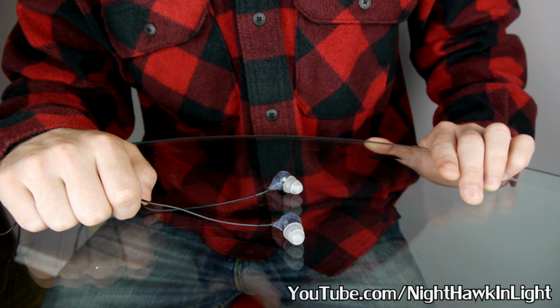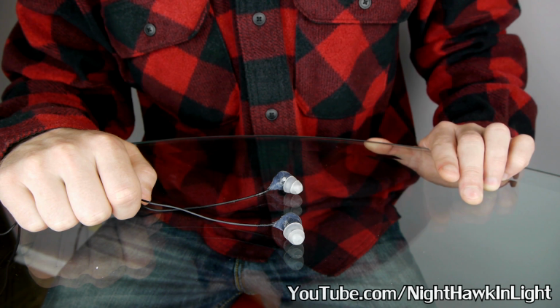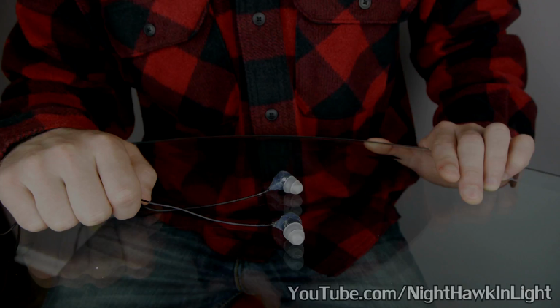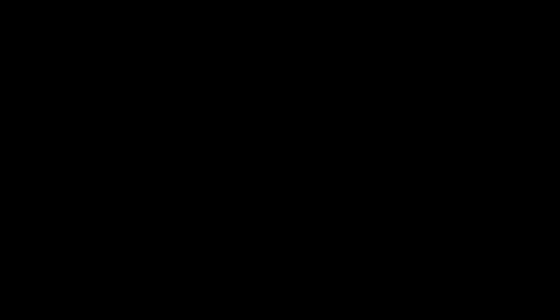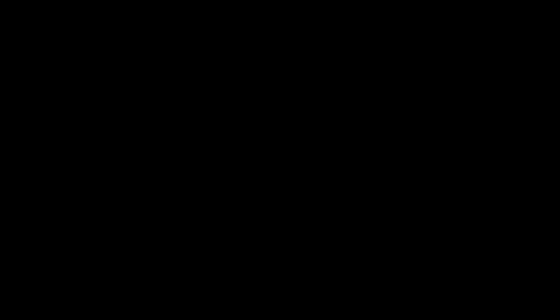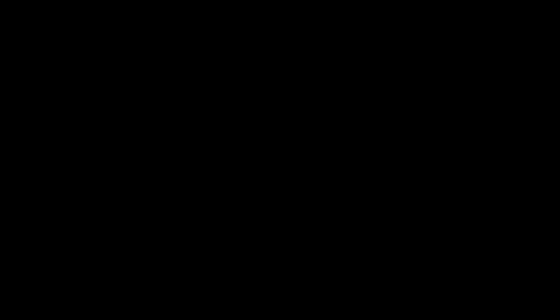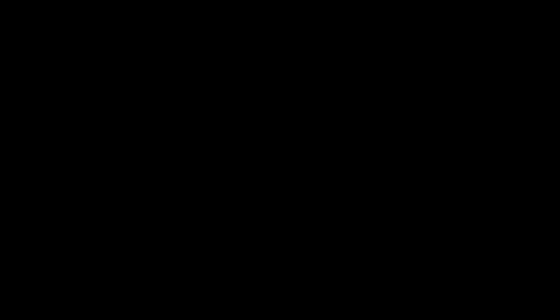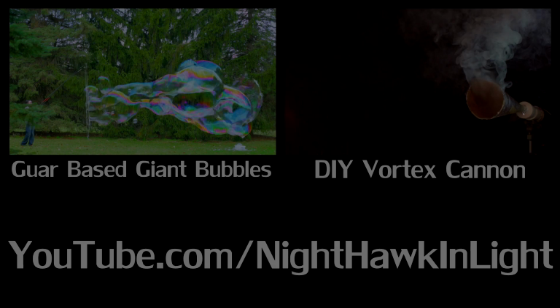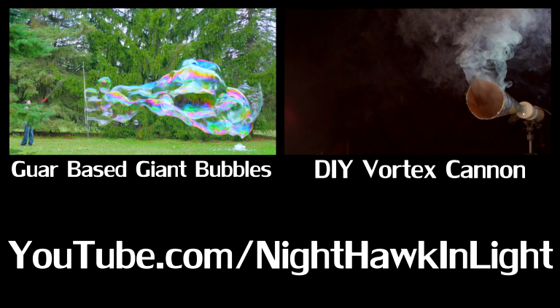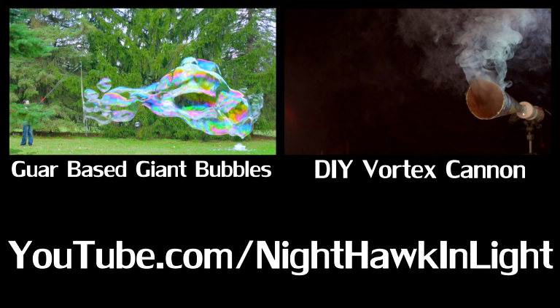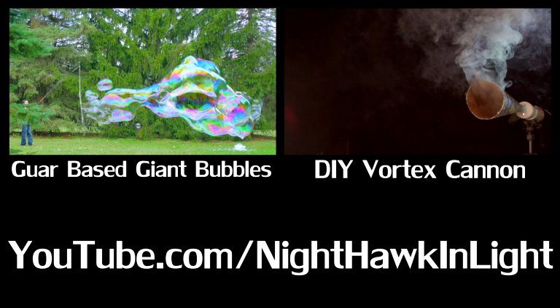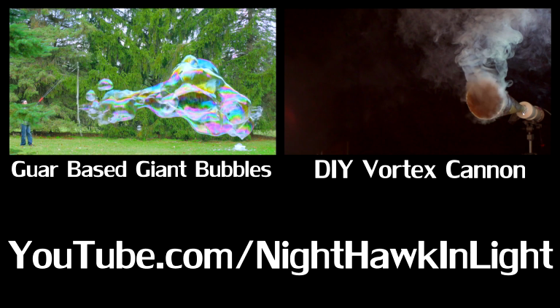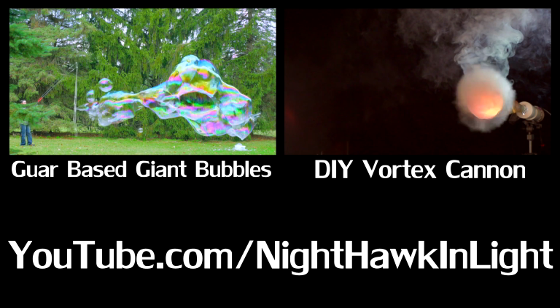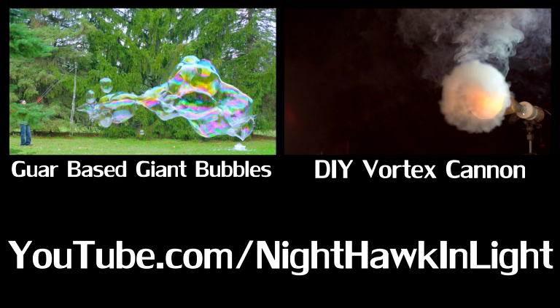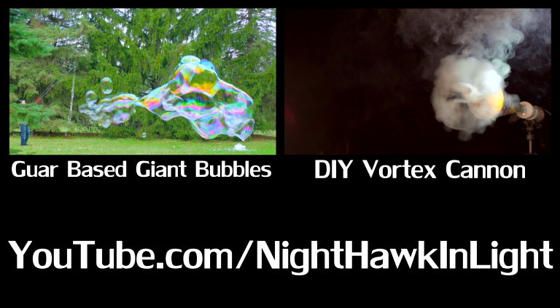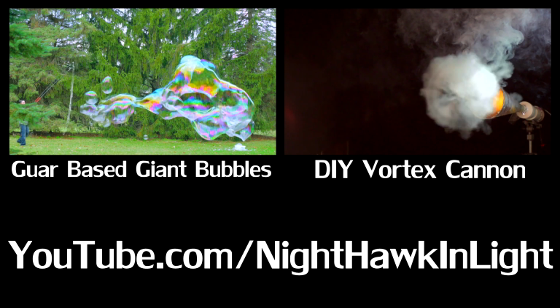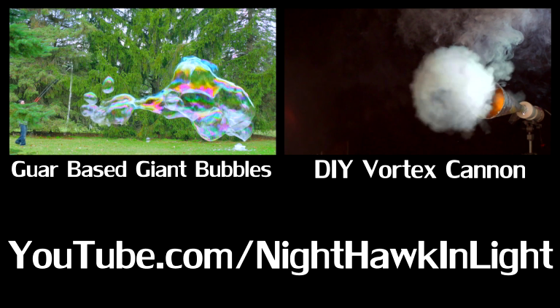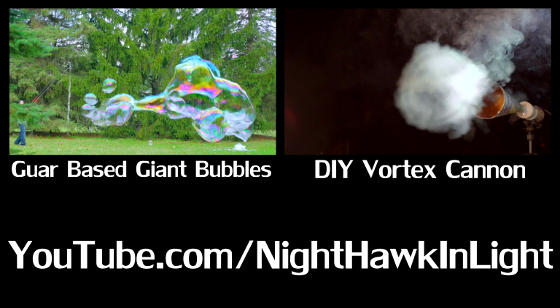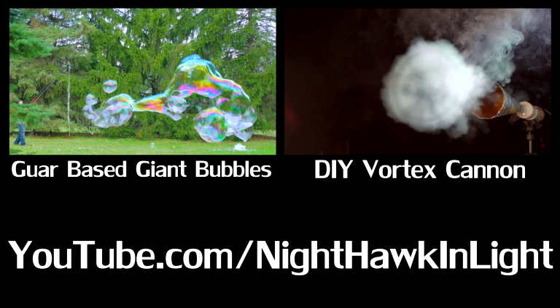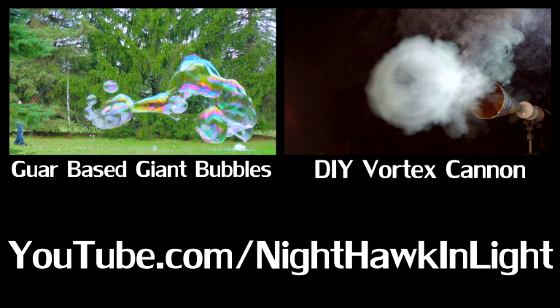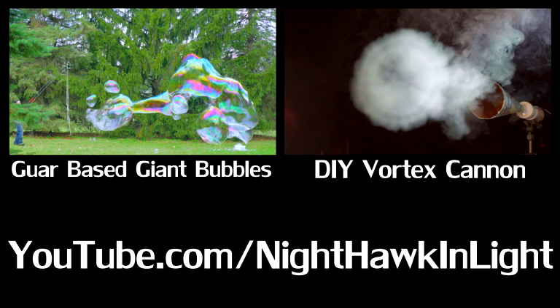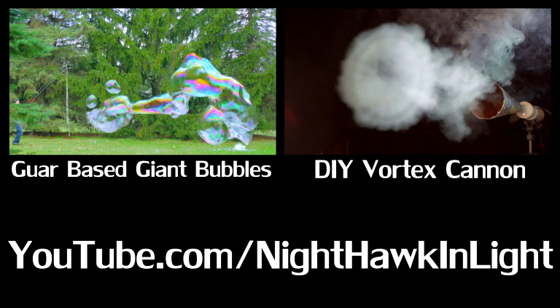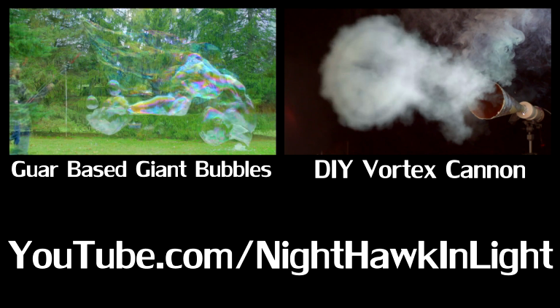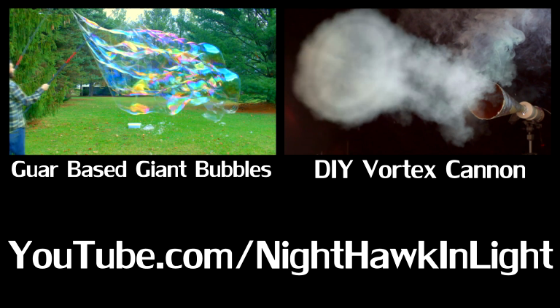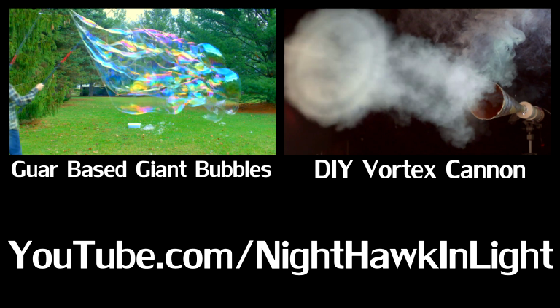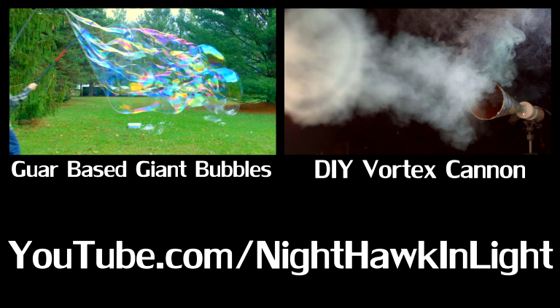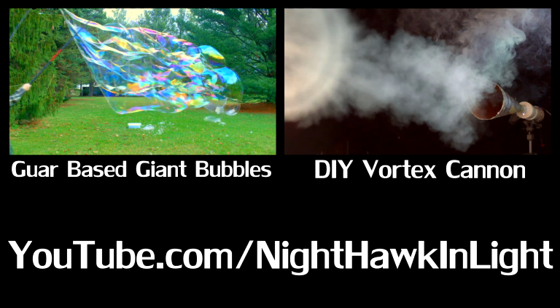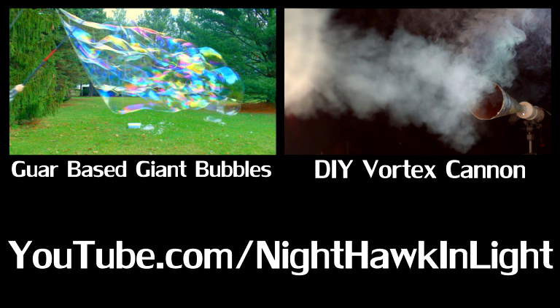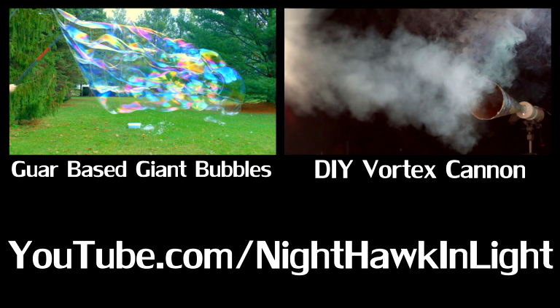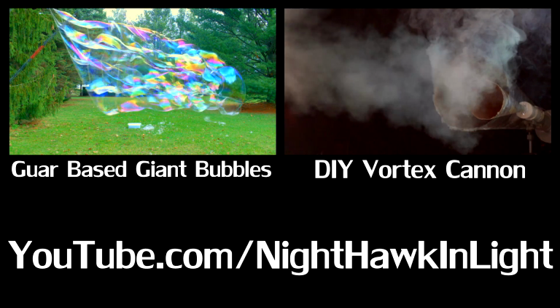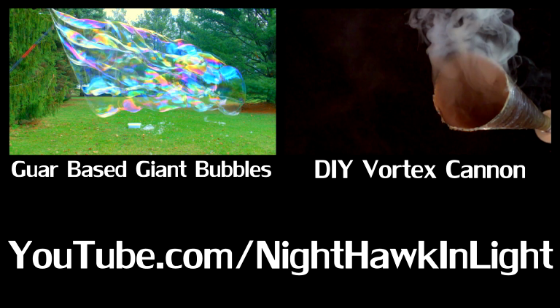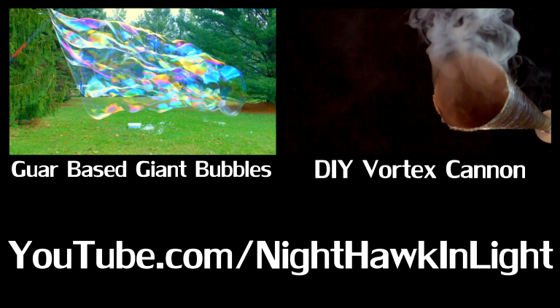If you'd like to see more projects, check out the others on my YouTube channel, Nighthawk and Light. Thanks for watching.